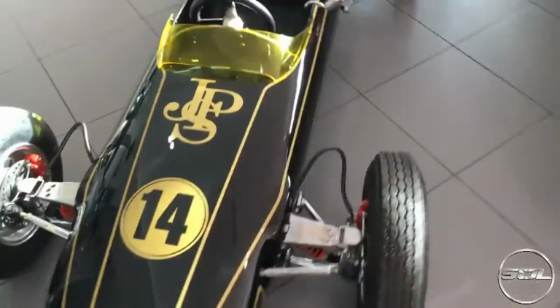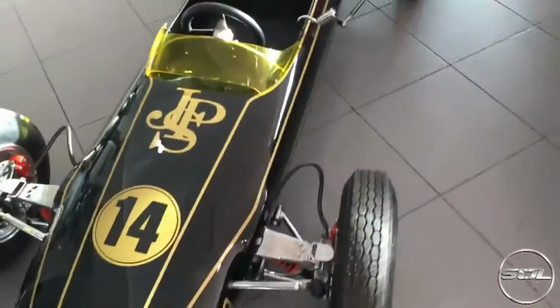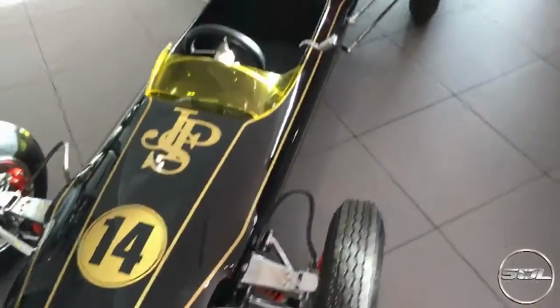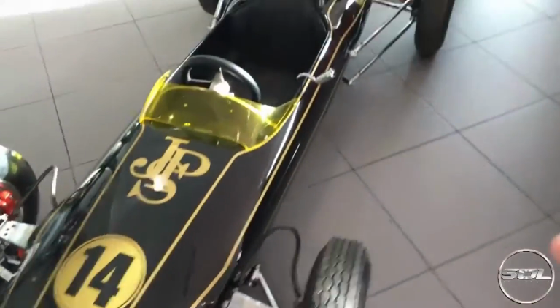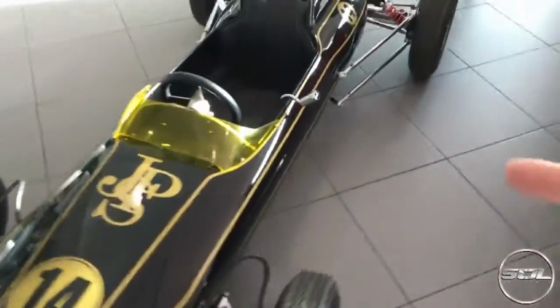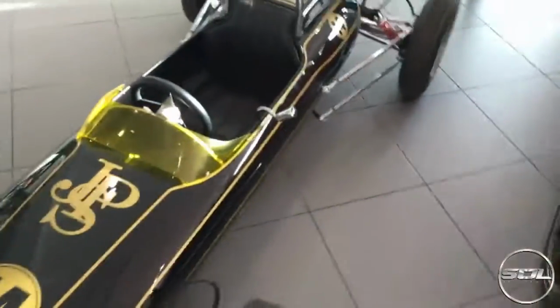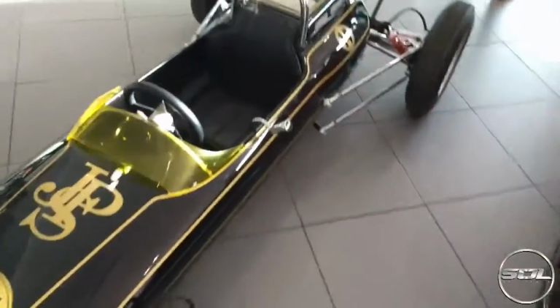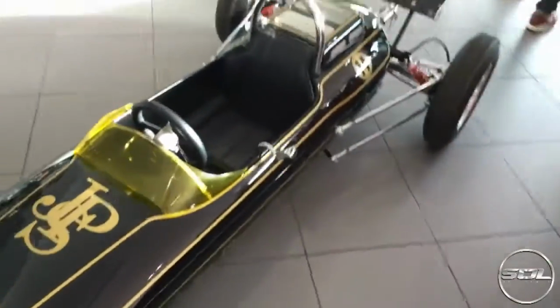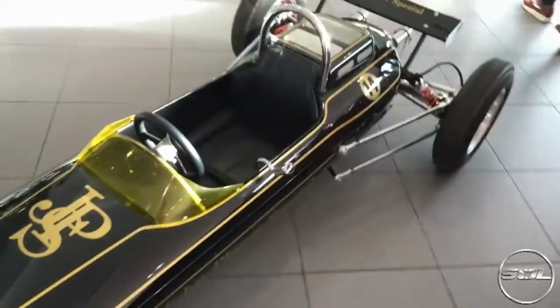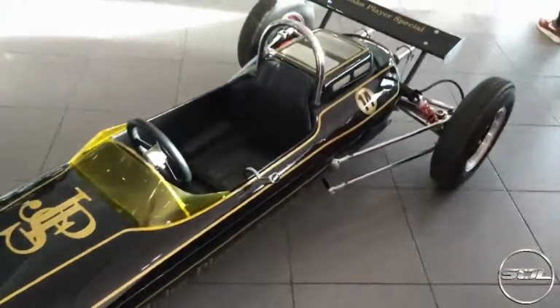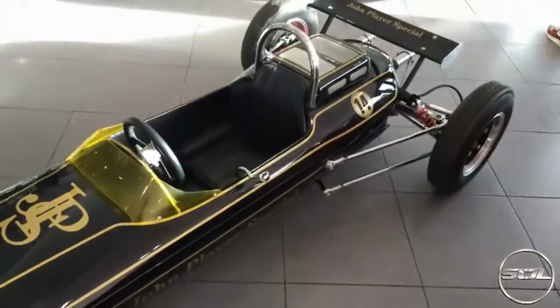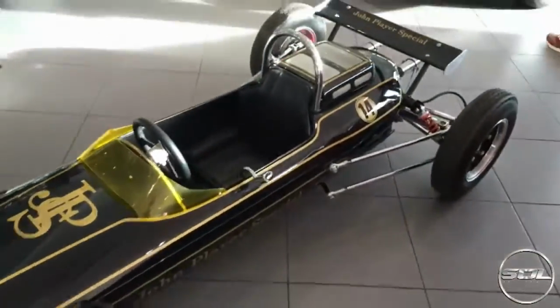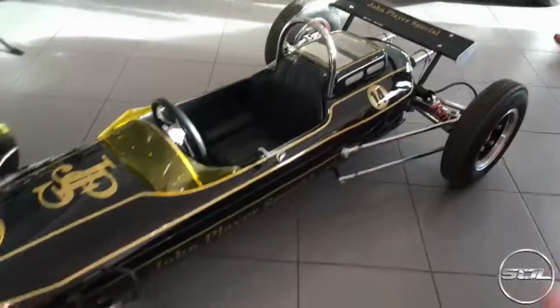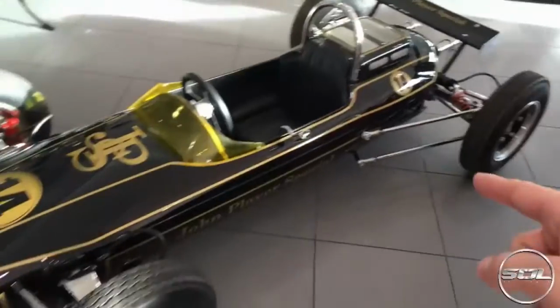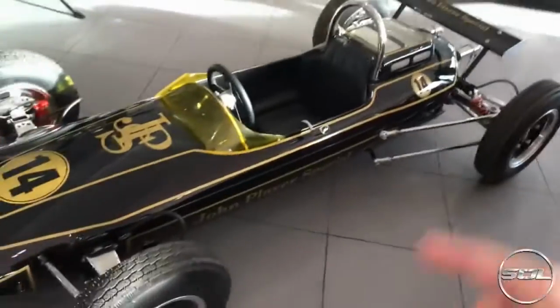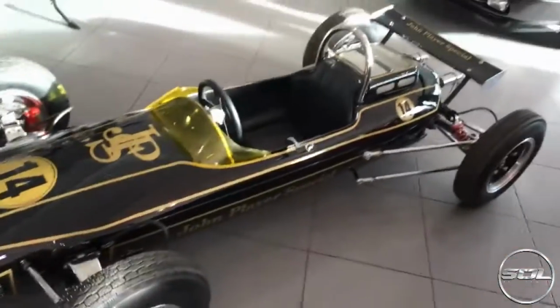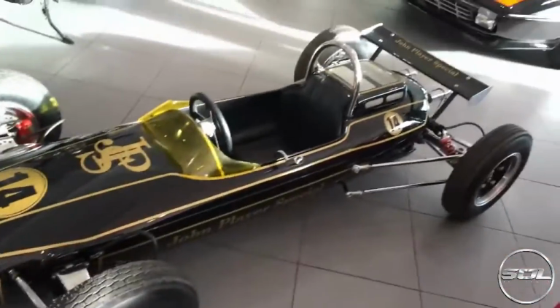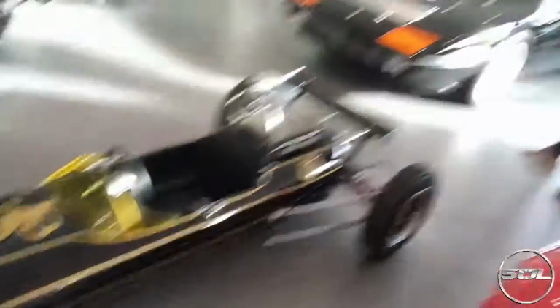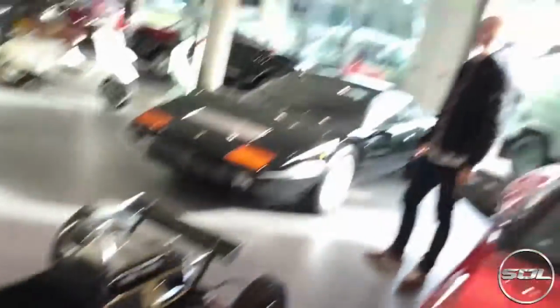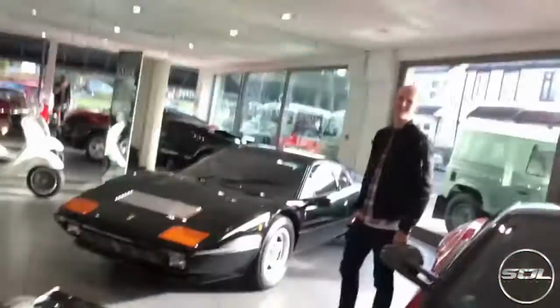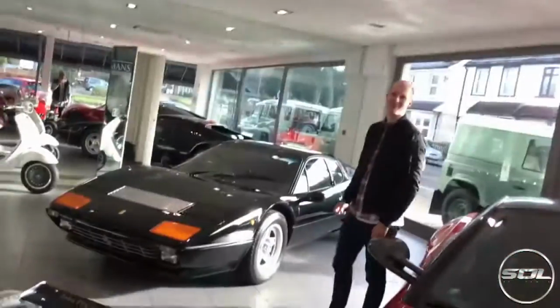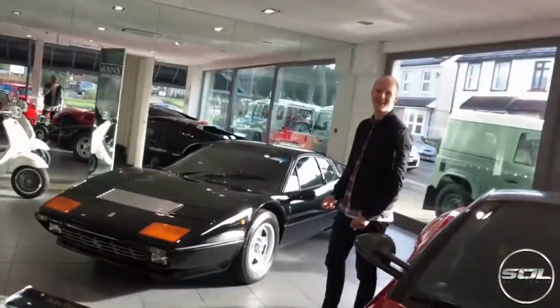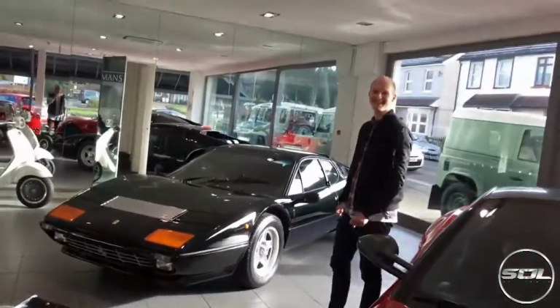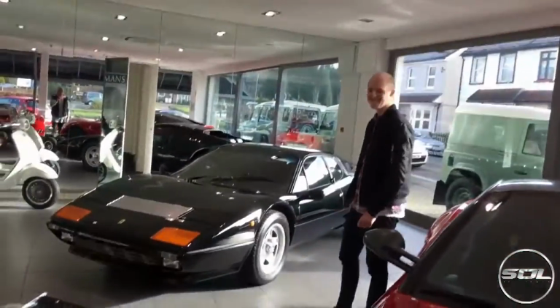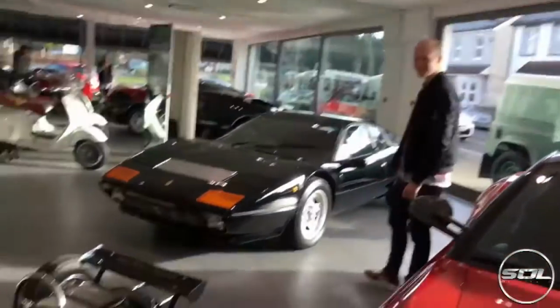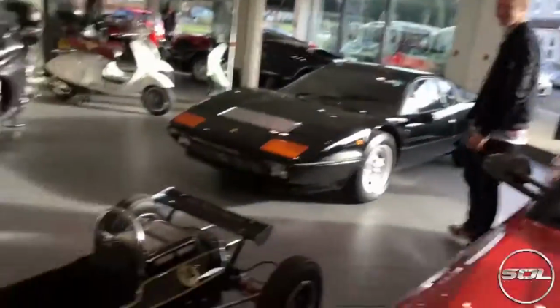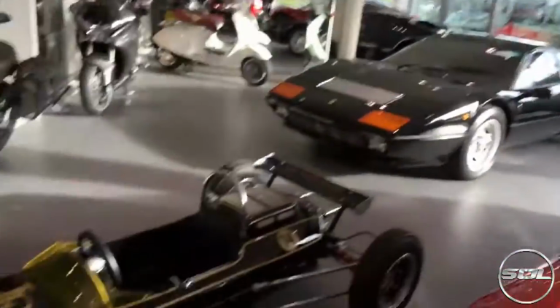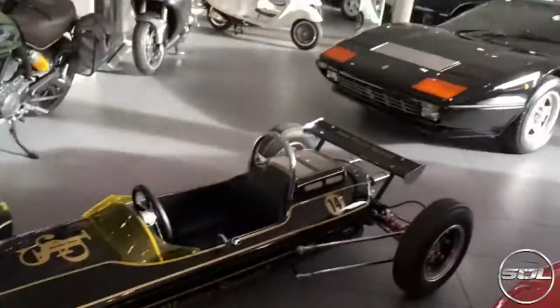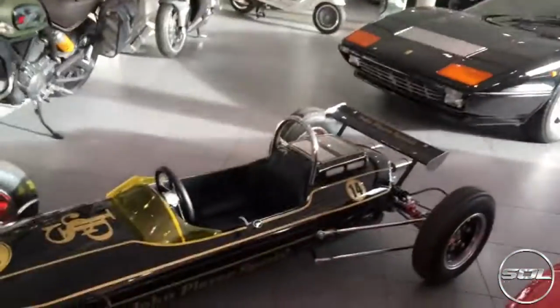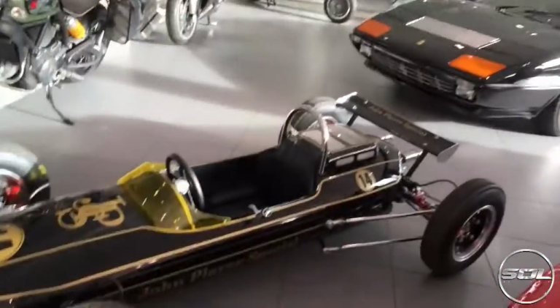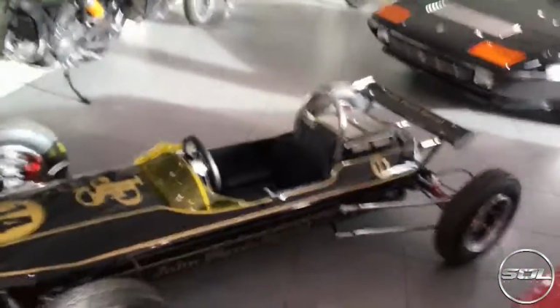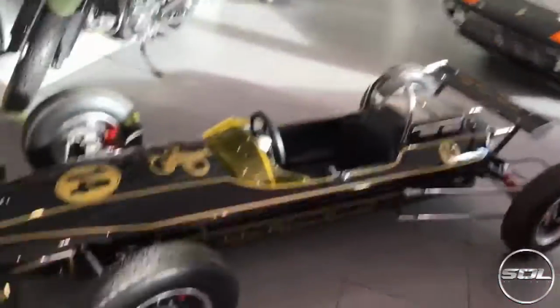This is Seb's new daily — an upgrade from the Lotus.